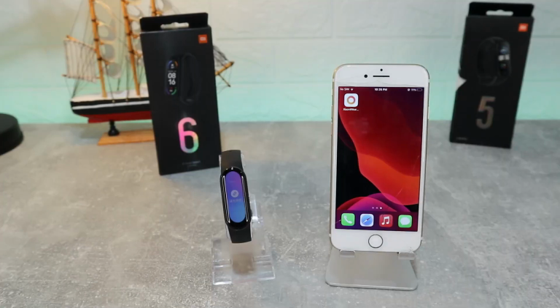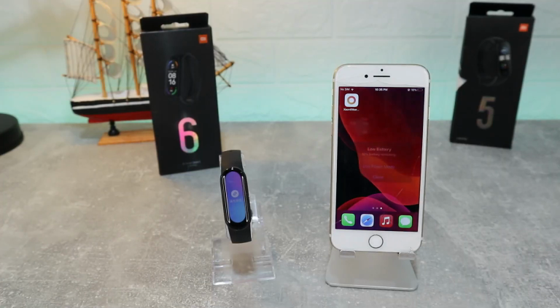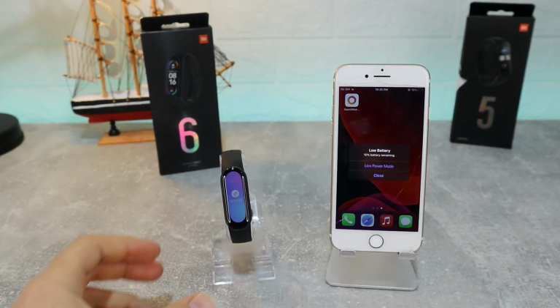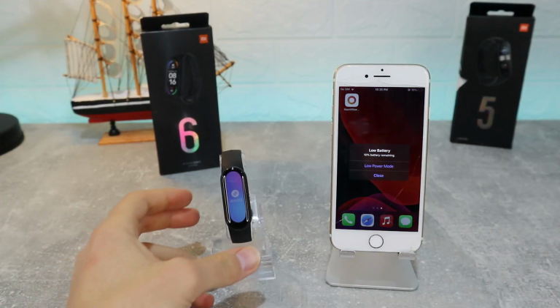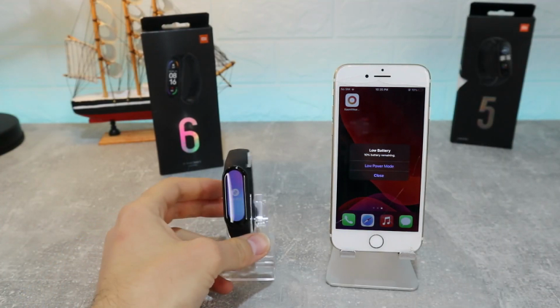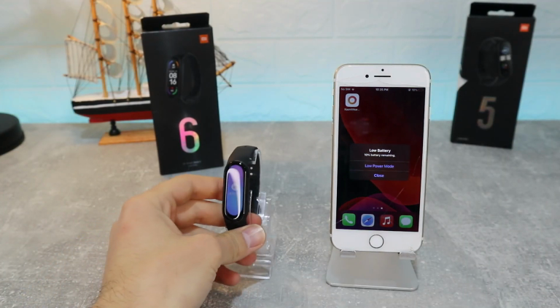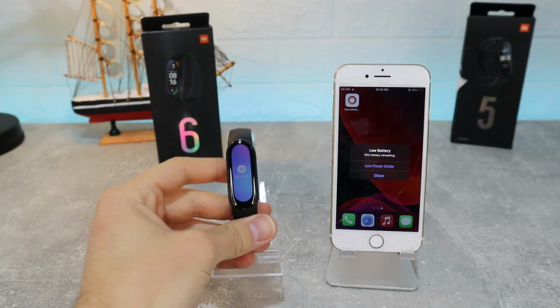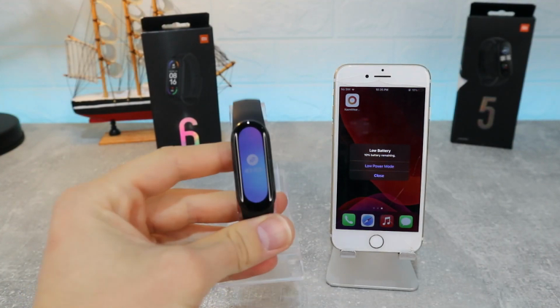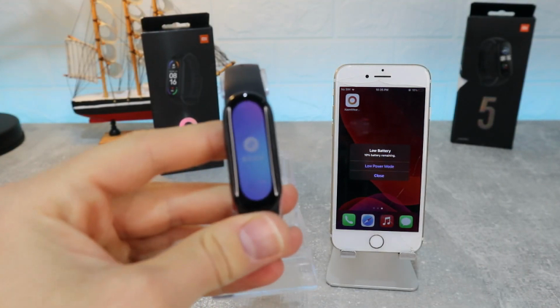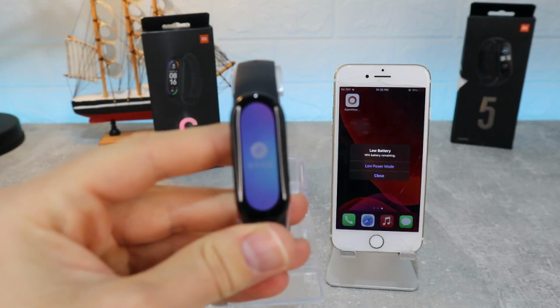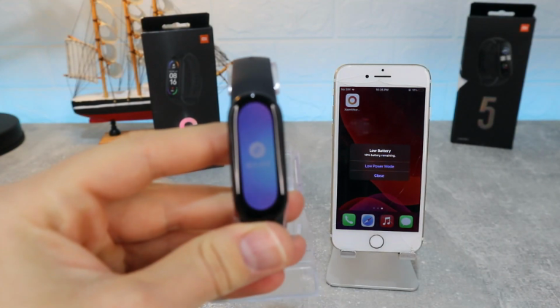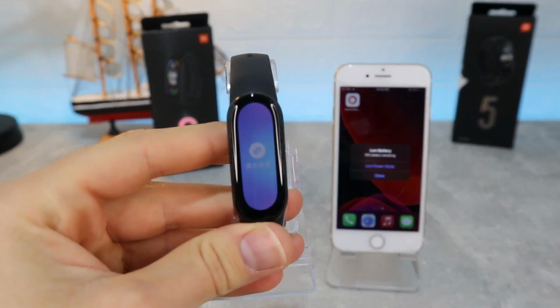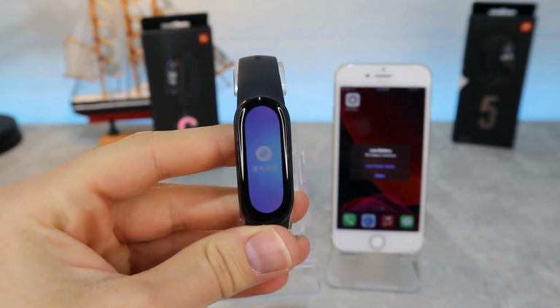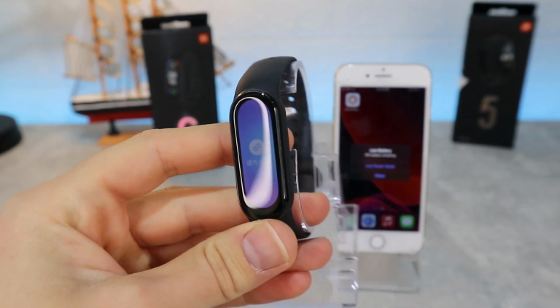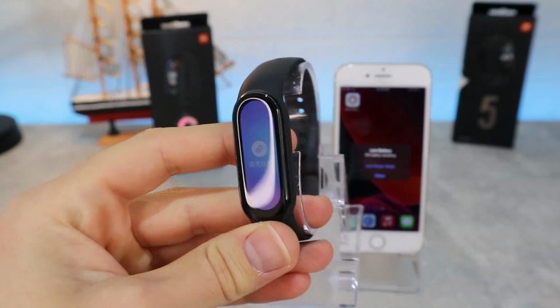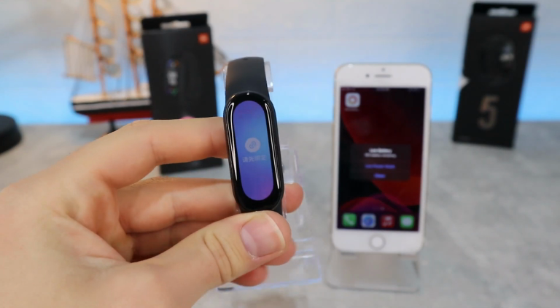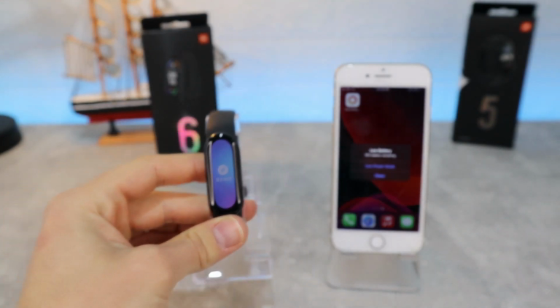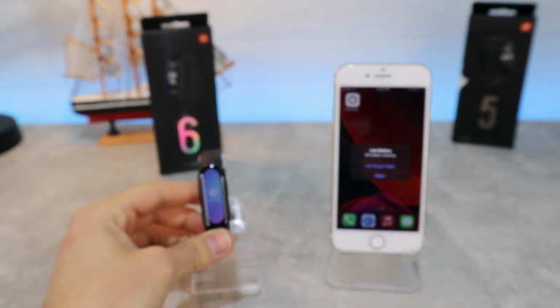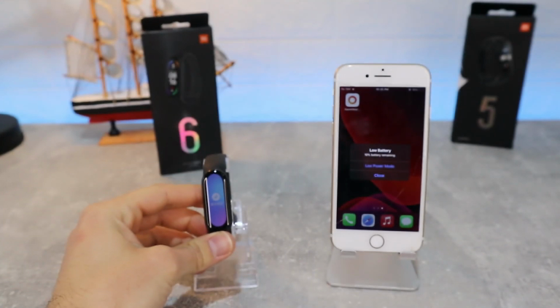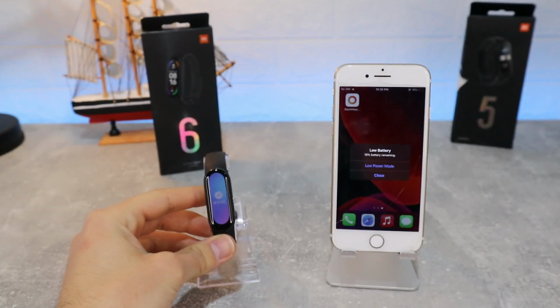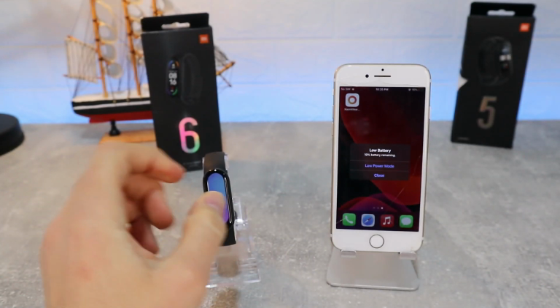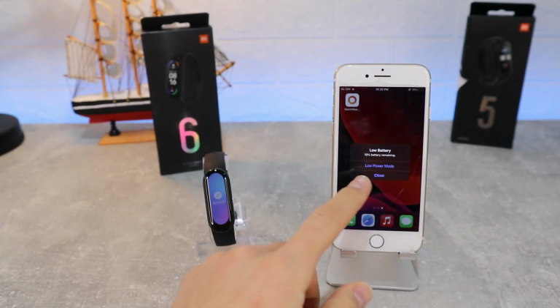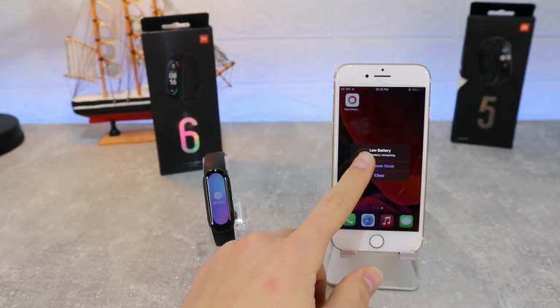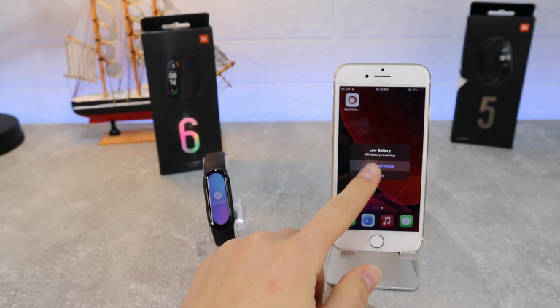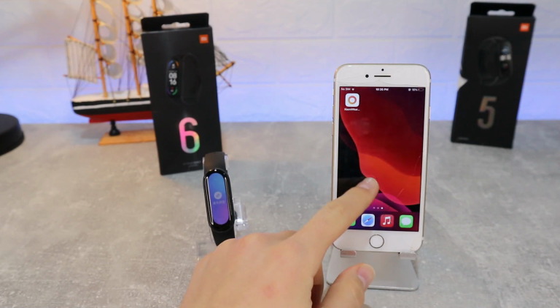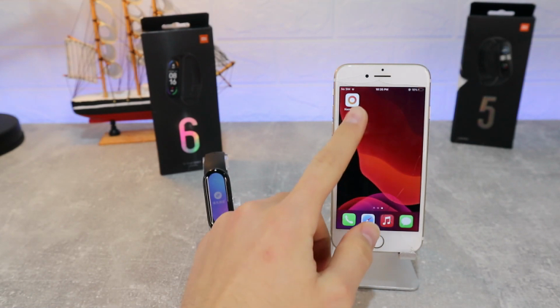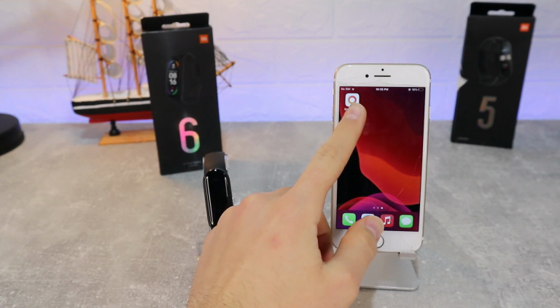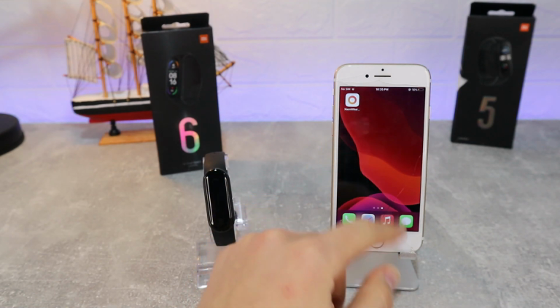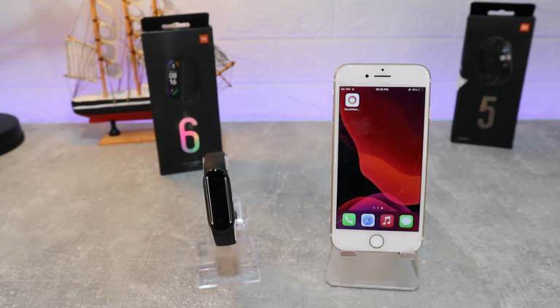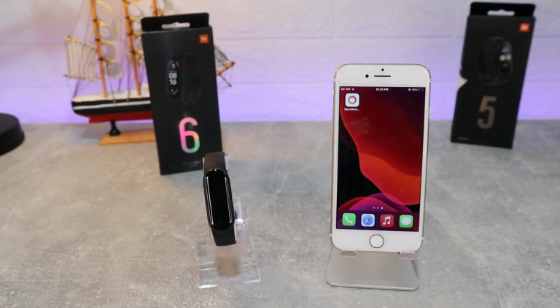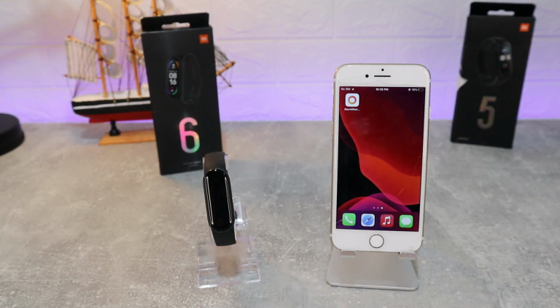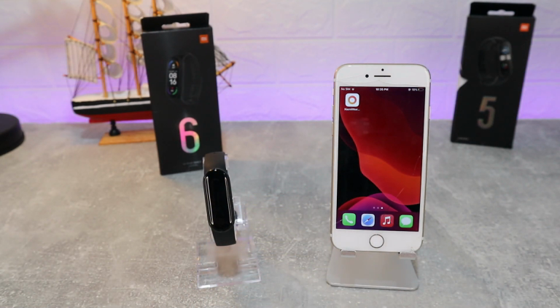Hello everyone and welcome back to New Tech. Today we're going to show you how to connect your Xiaomi Mi Band 6 with Xiaomi Wear on iOS.